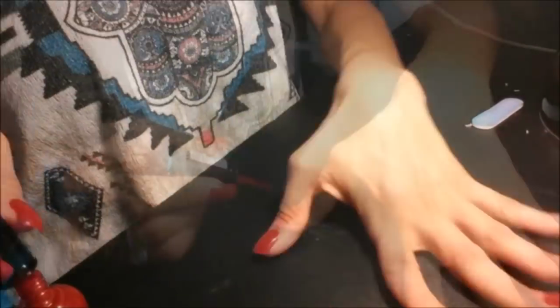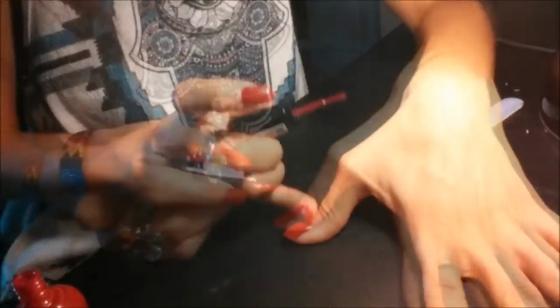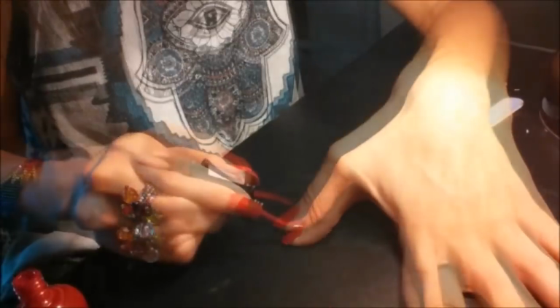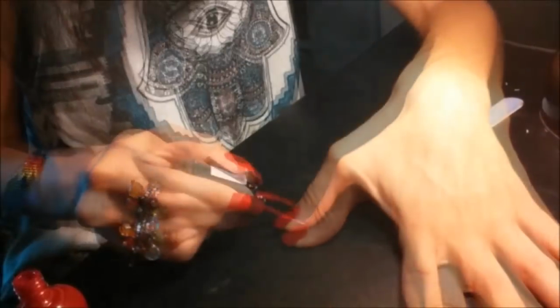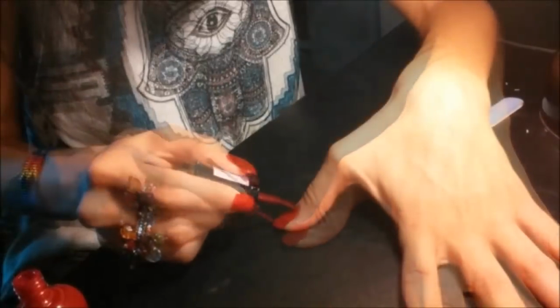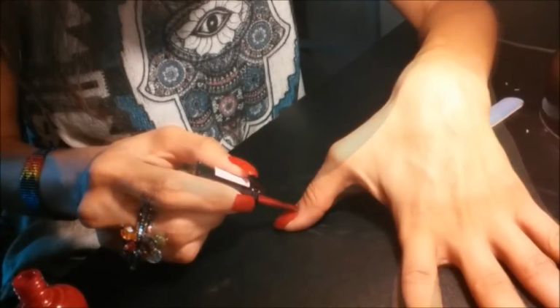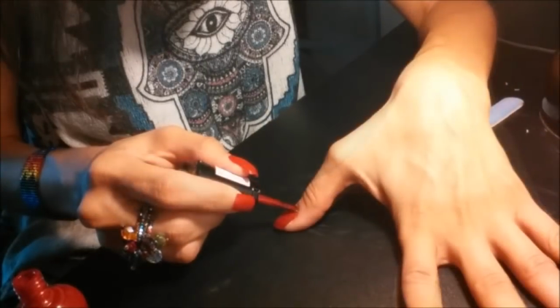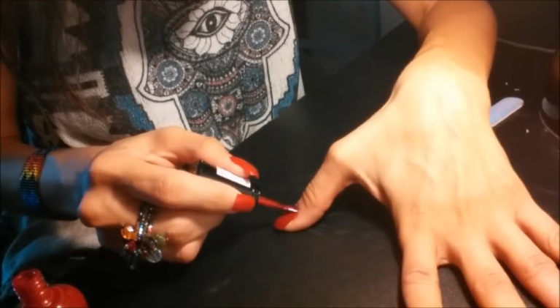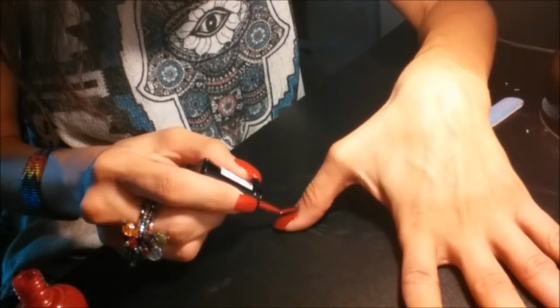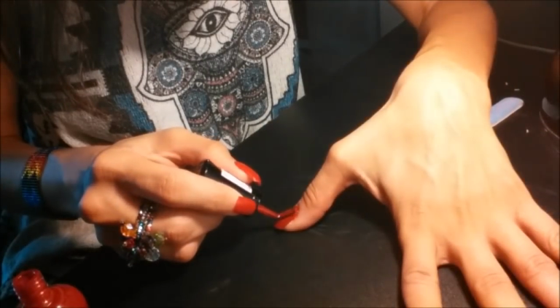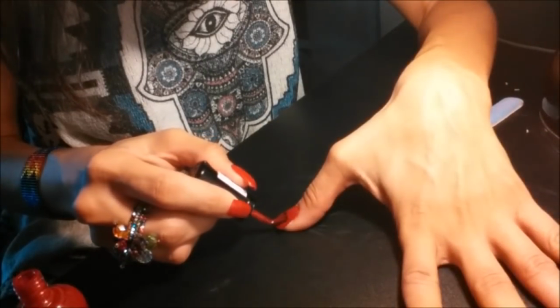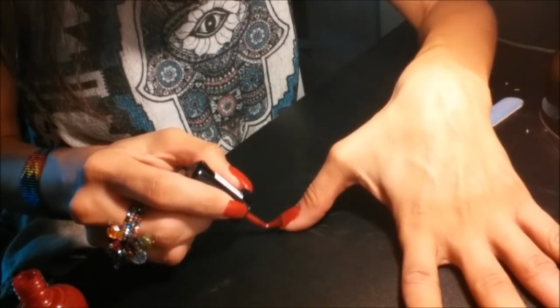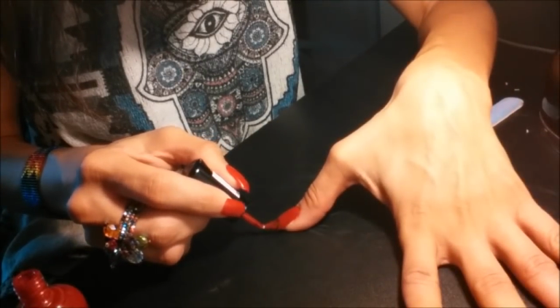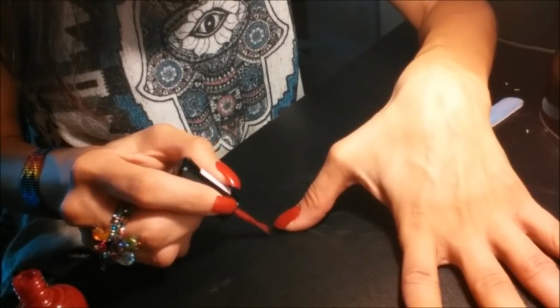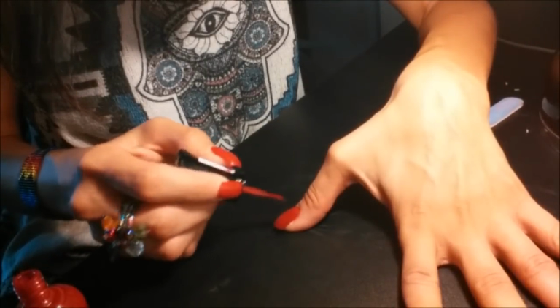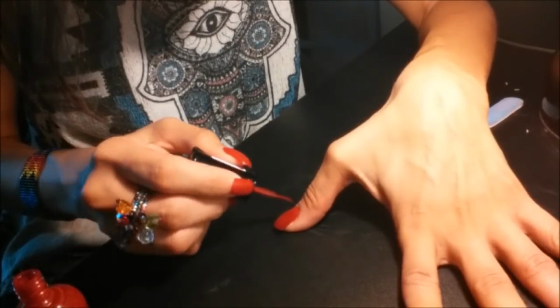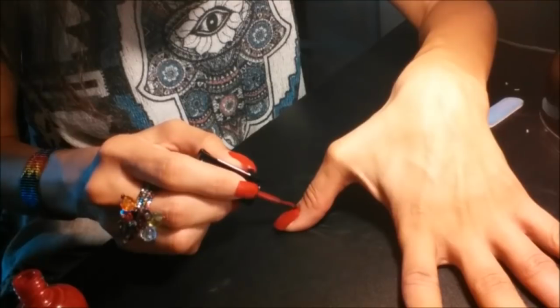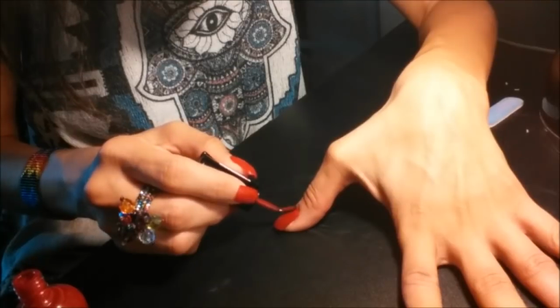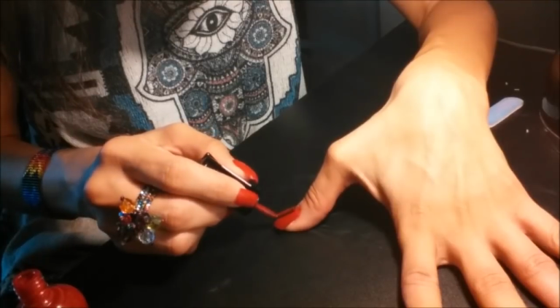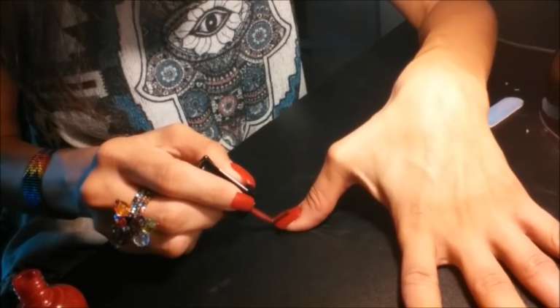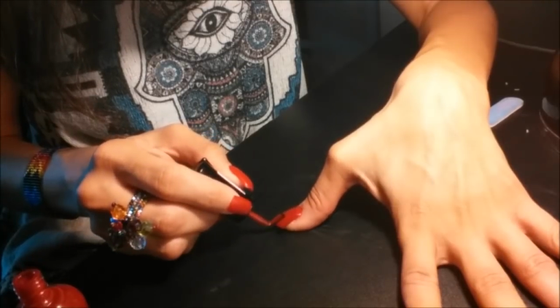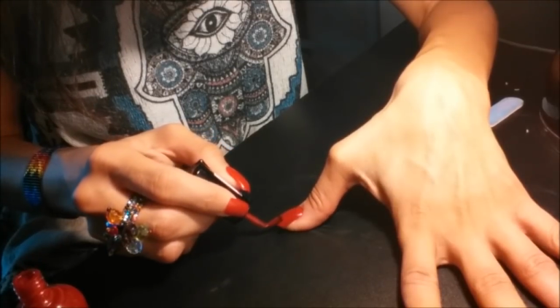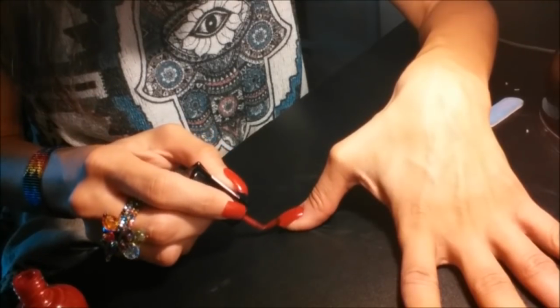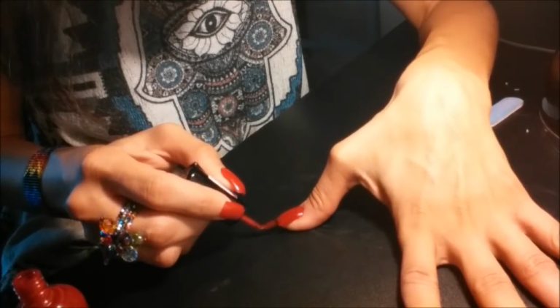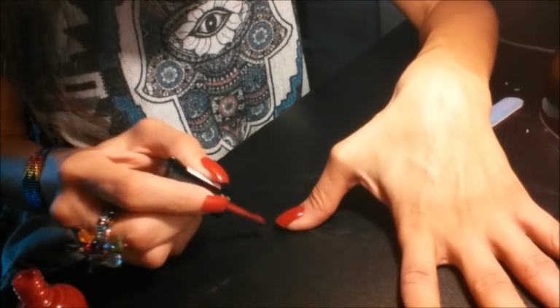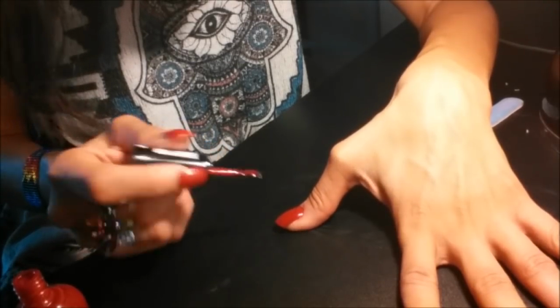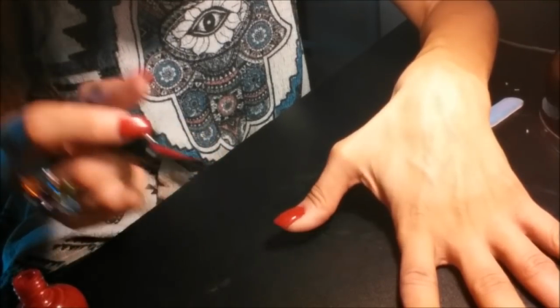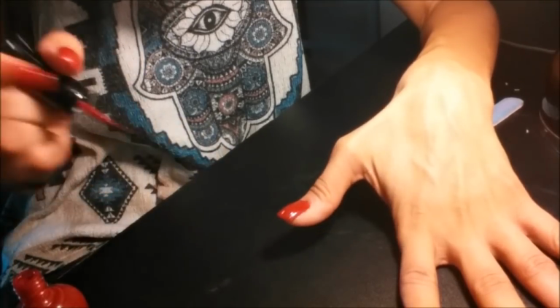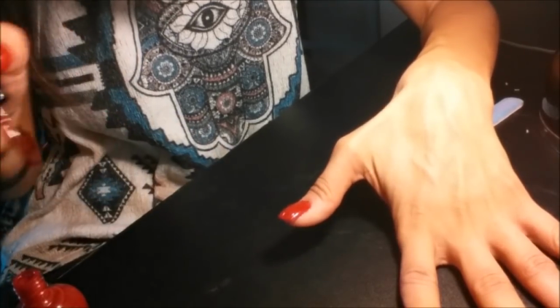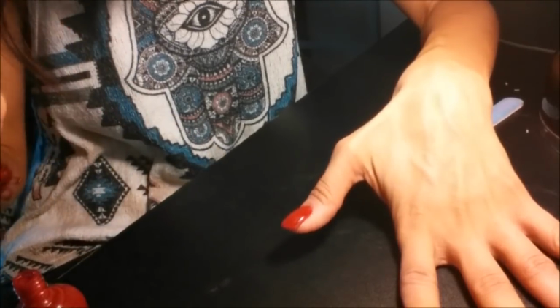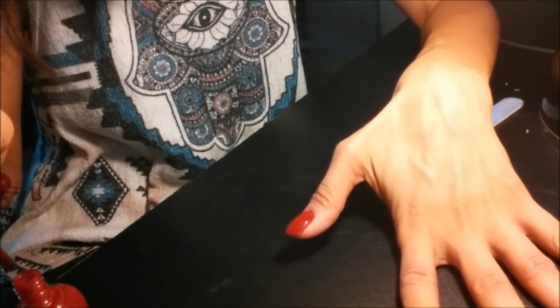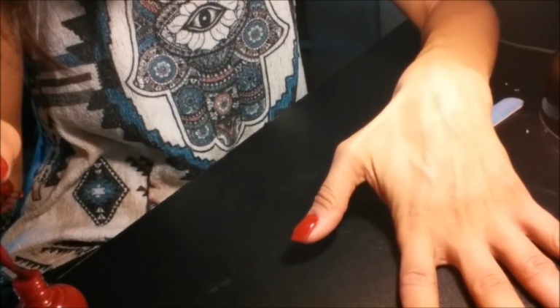I've been a nail biter since I was a kid, so acrylics are my best friend.